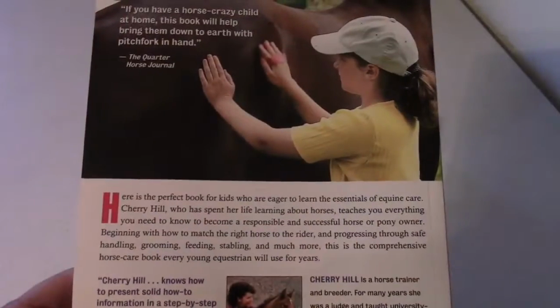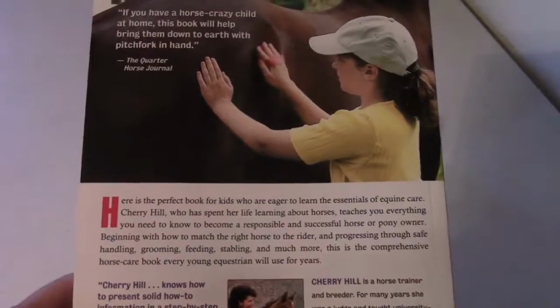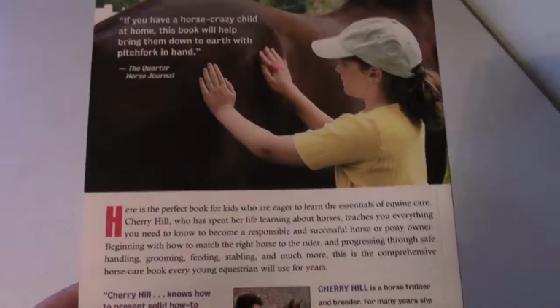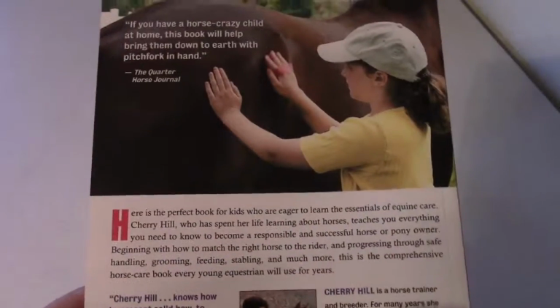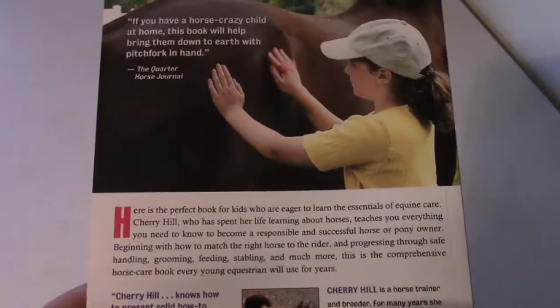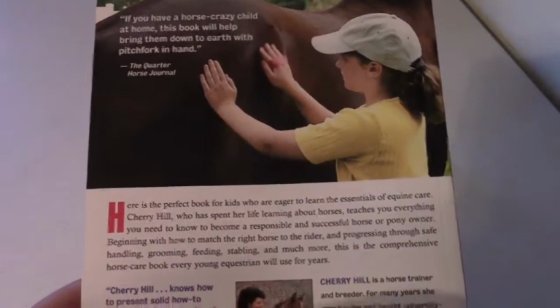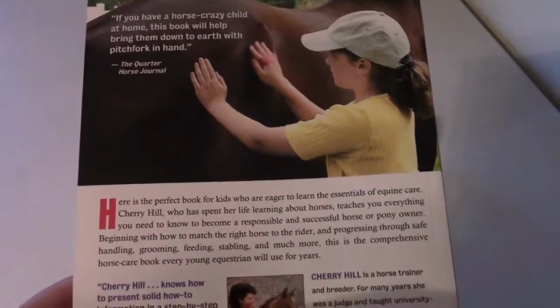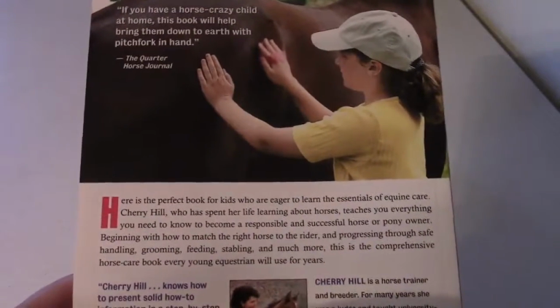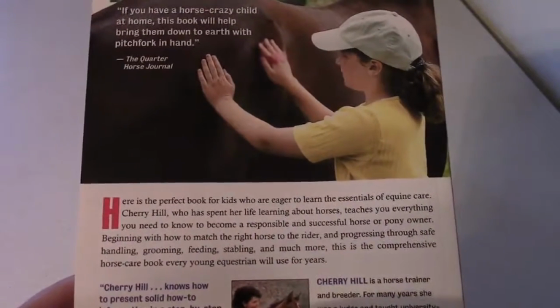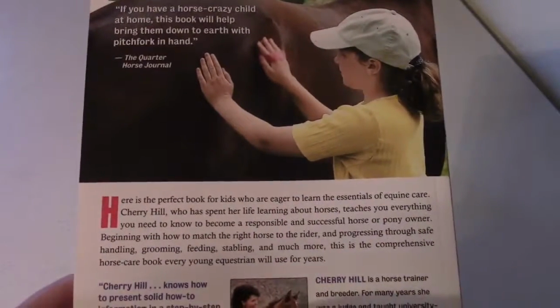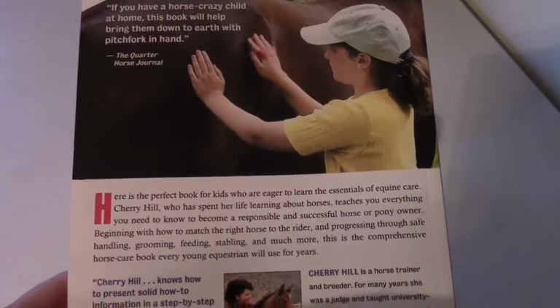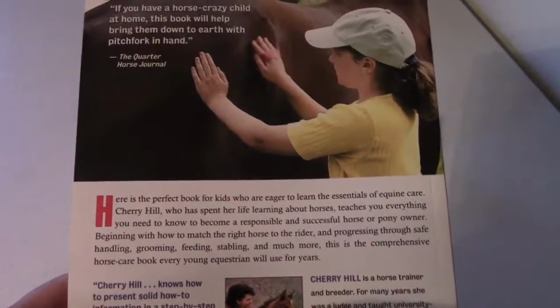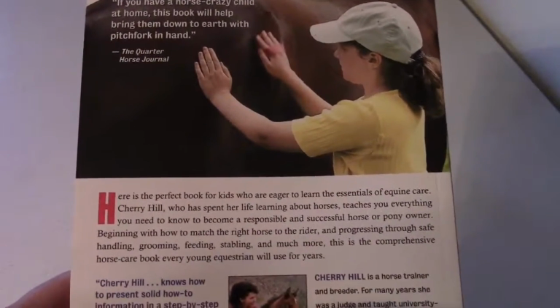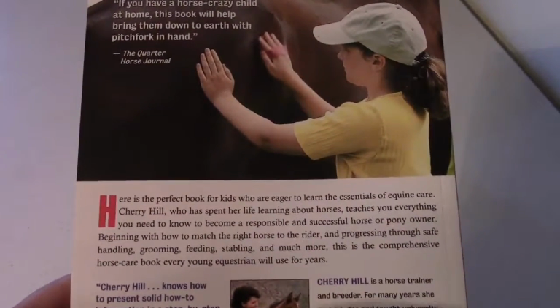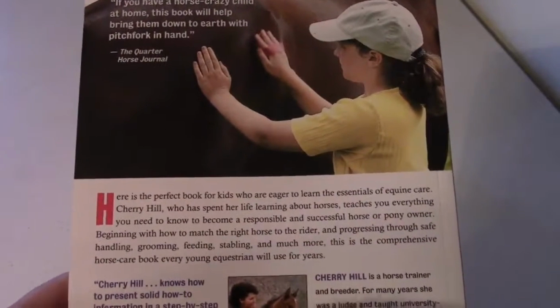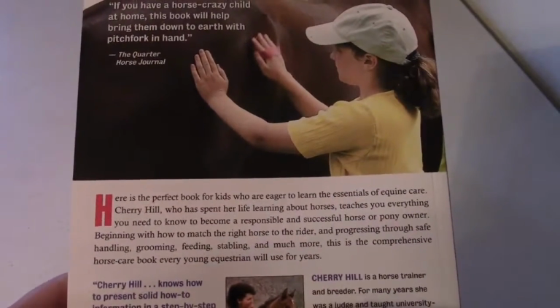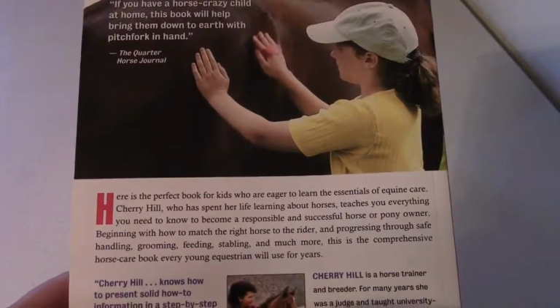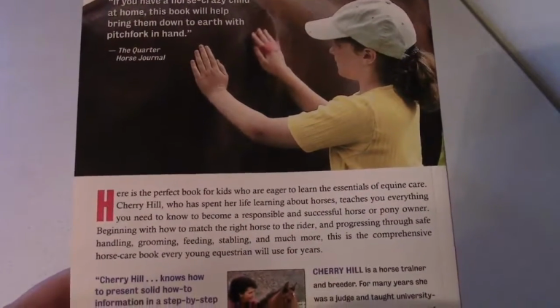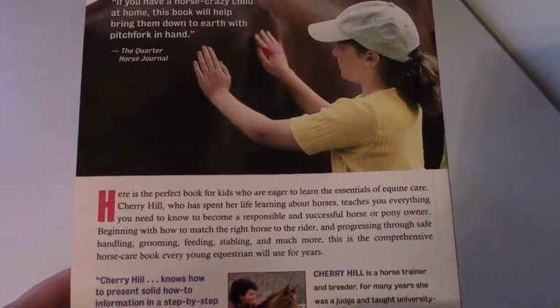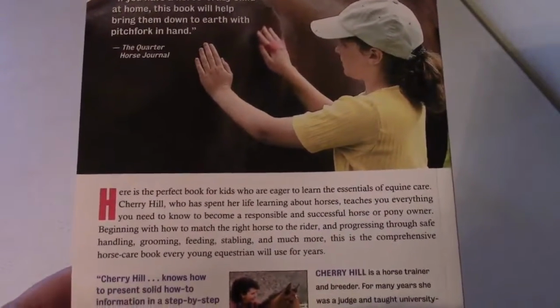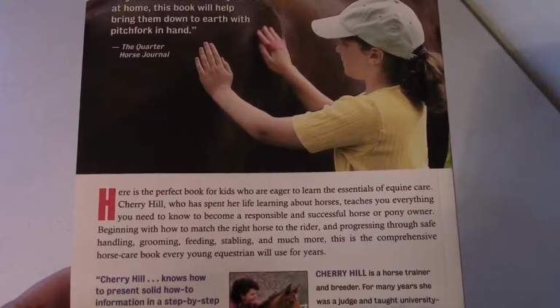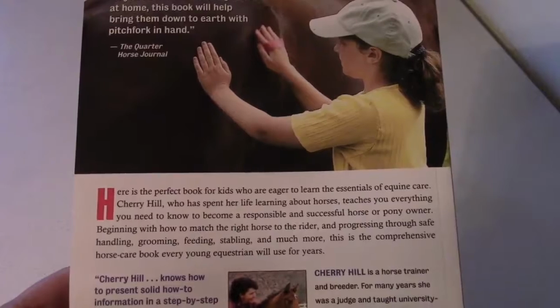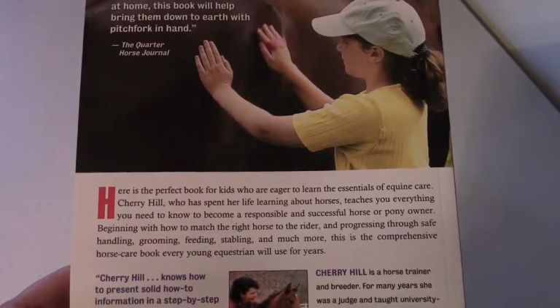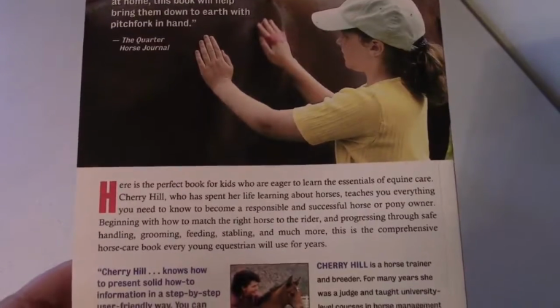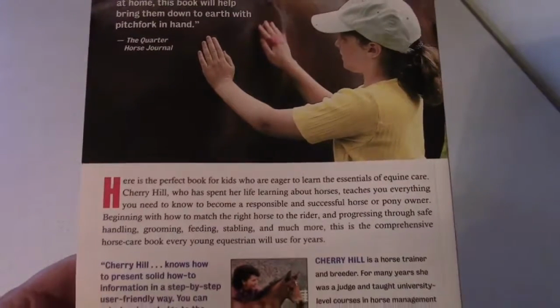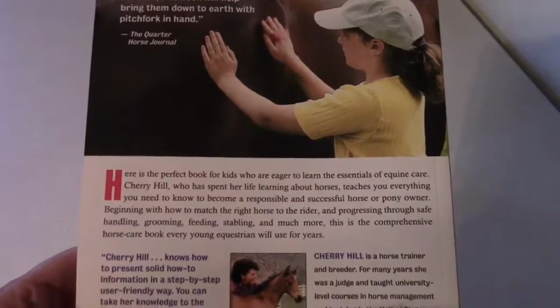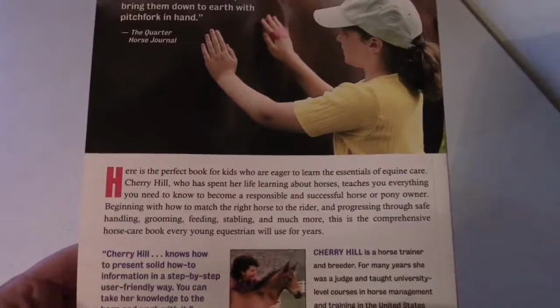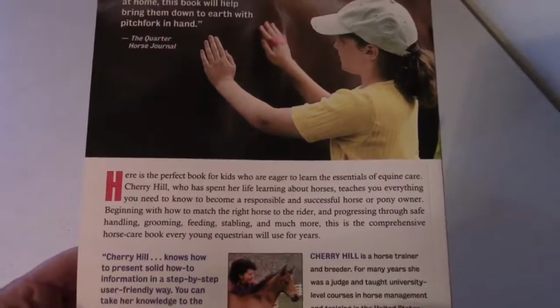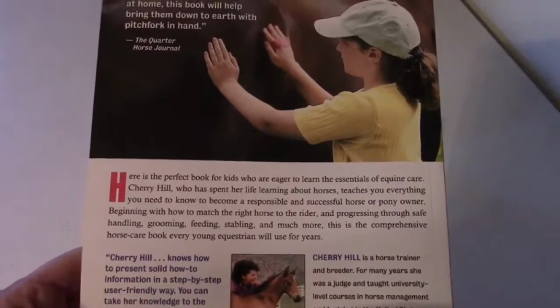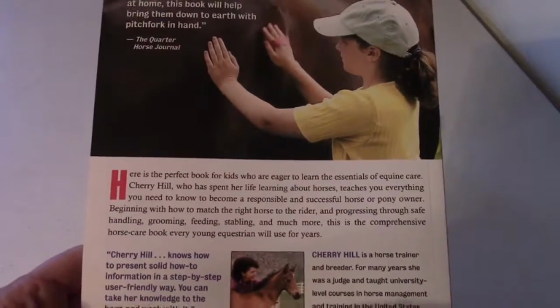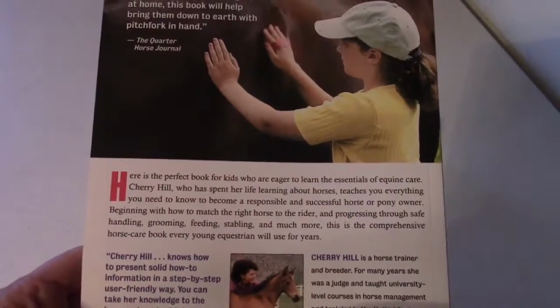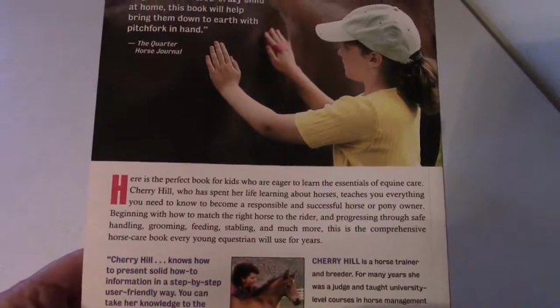This would be a good book for kids 10 and up, or possibly even younger if they're really interested in learning about horses.